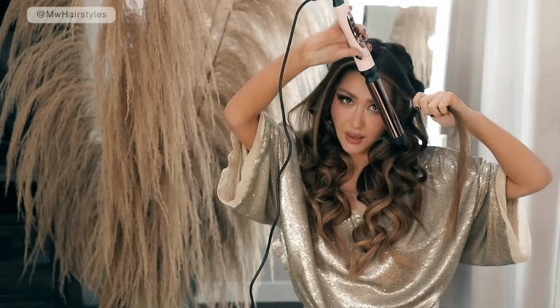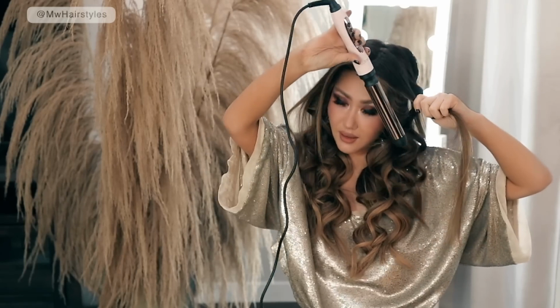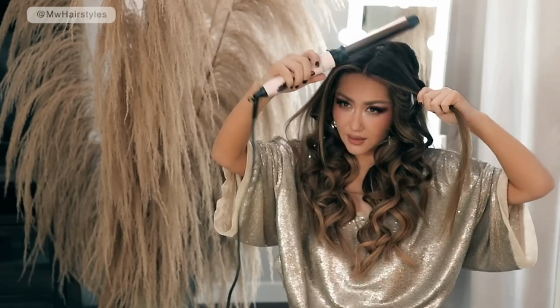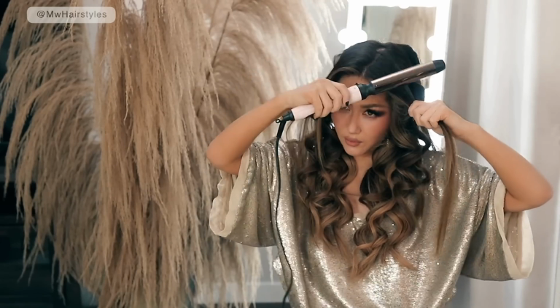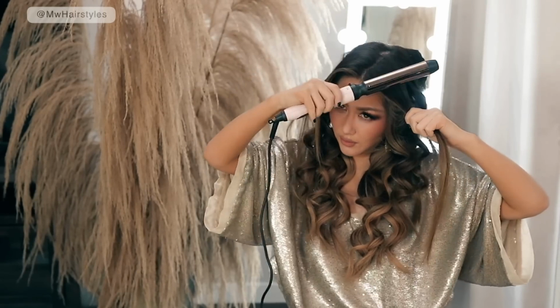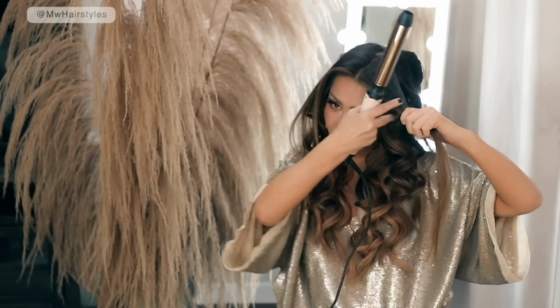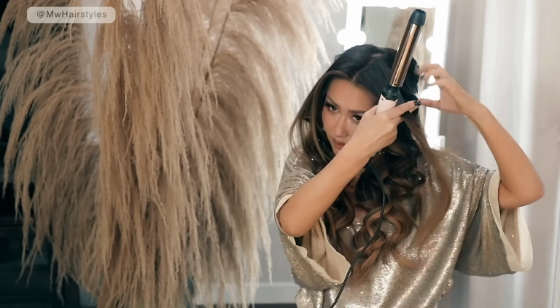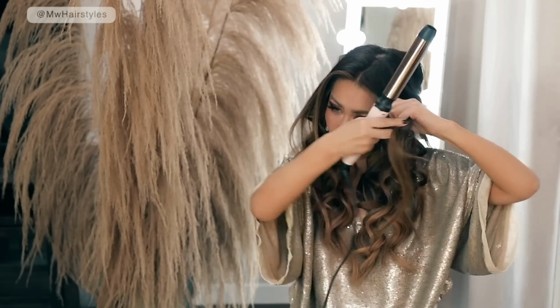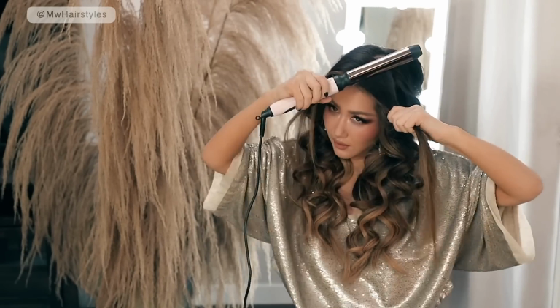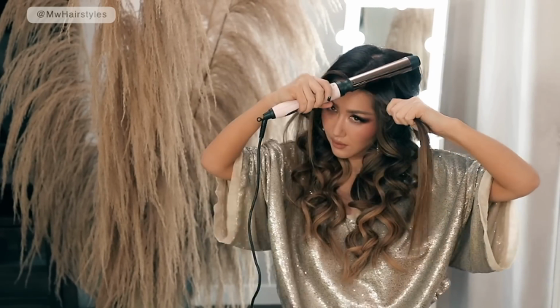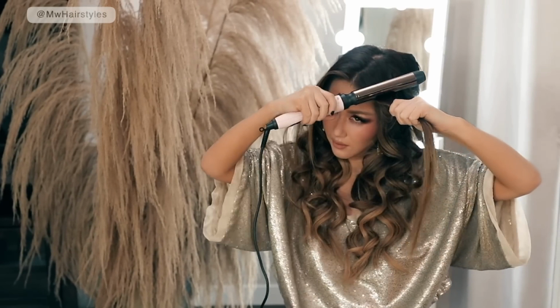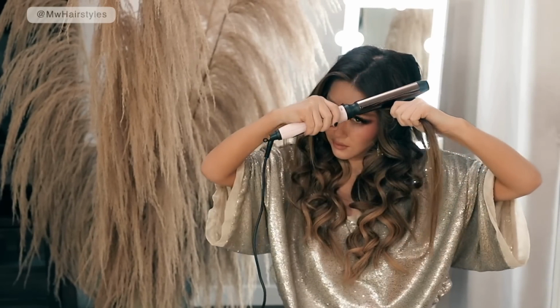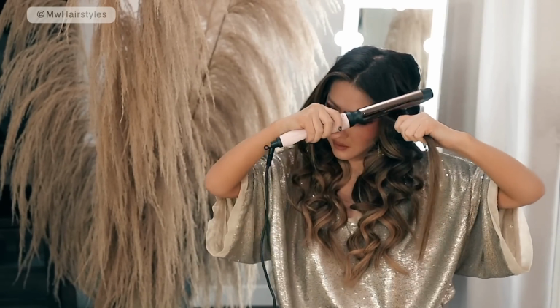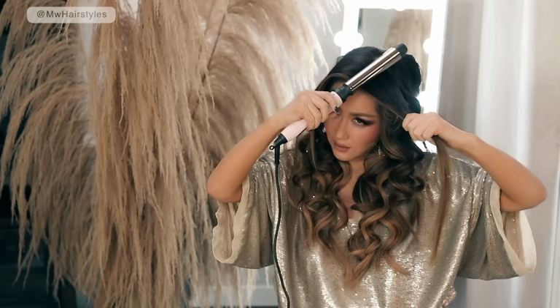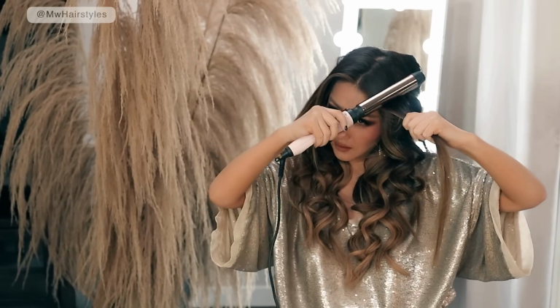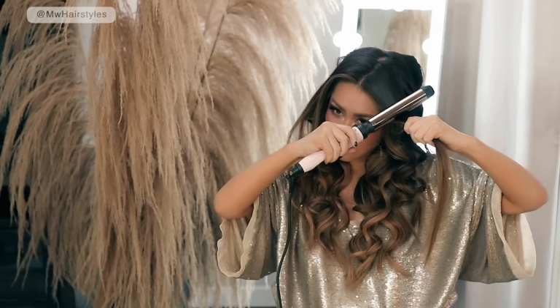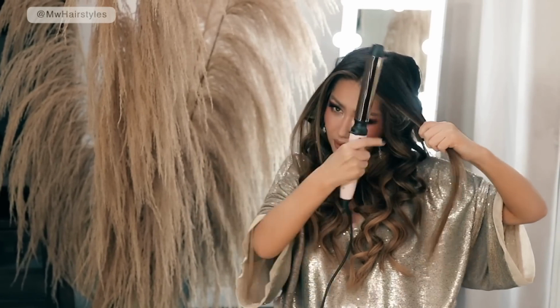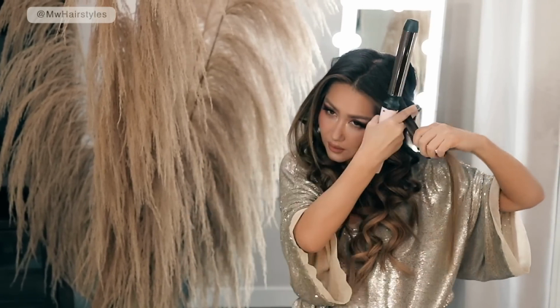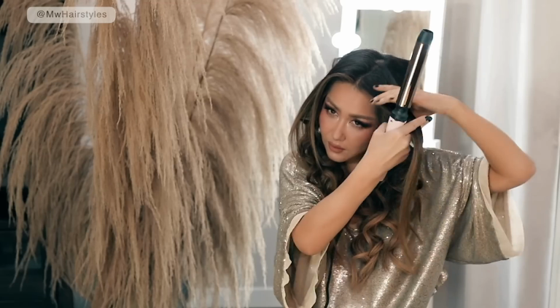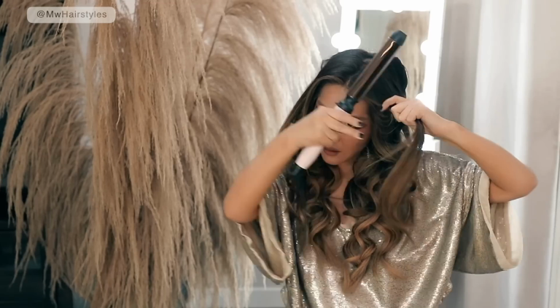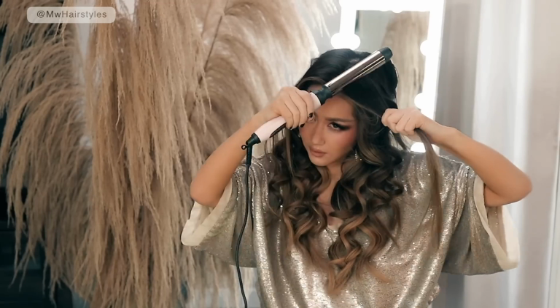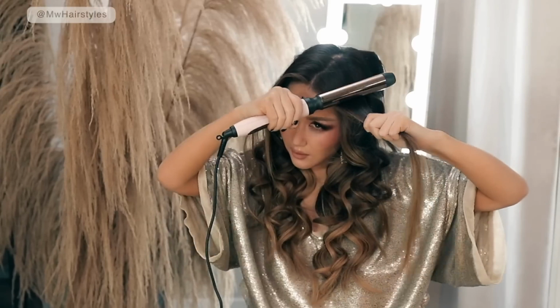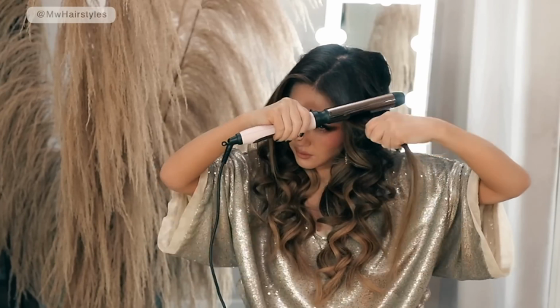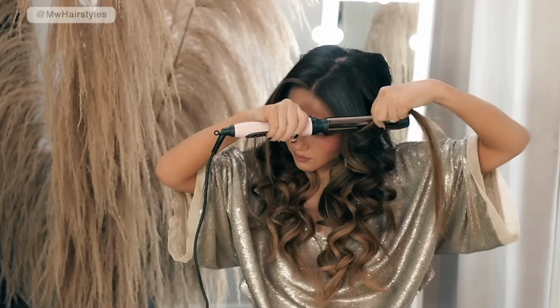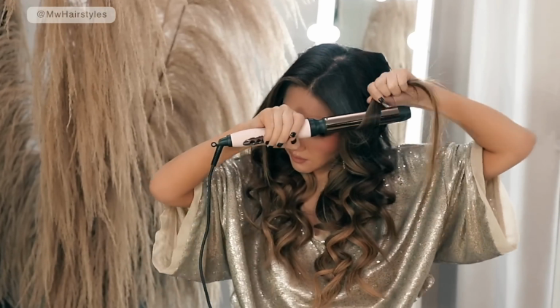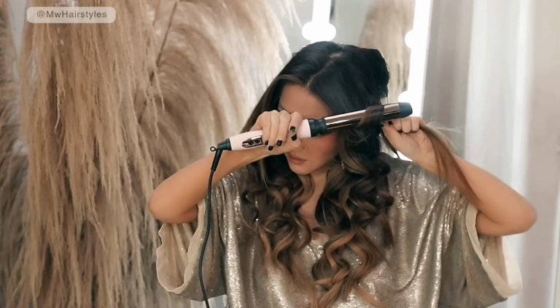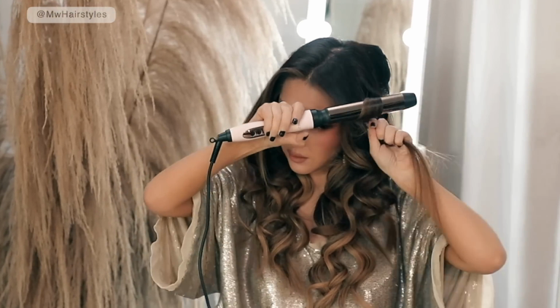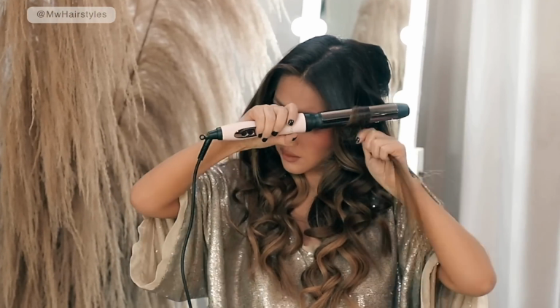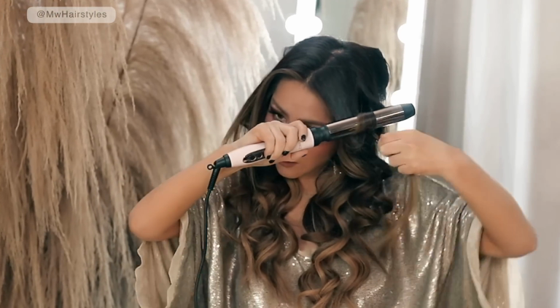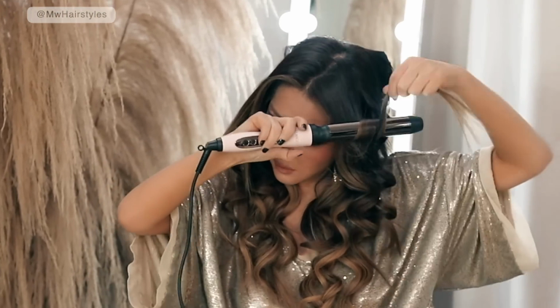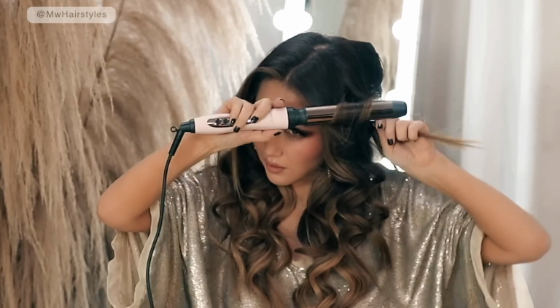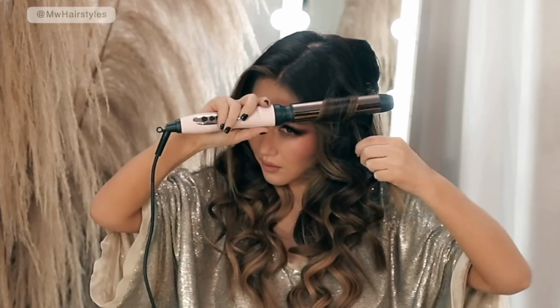So after curling your hair away from your face — just one section, by the way — the next section should be towards the face. For the last section I suggest you curl everything away from your face using the traditional method.